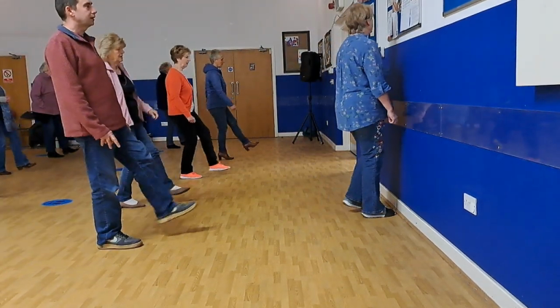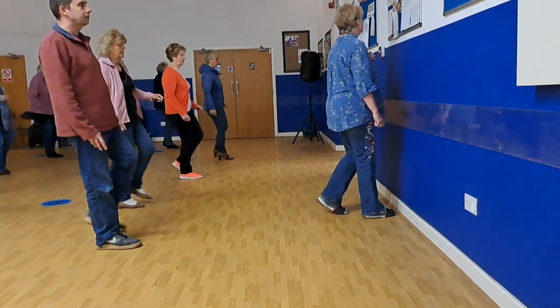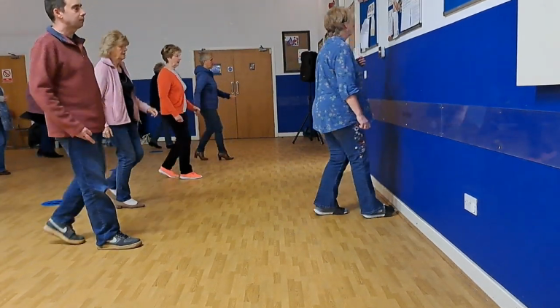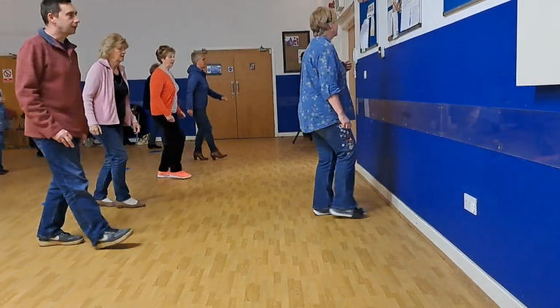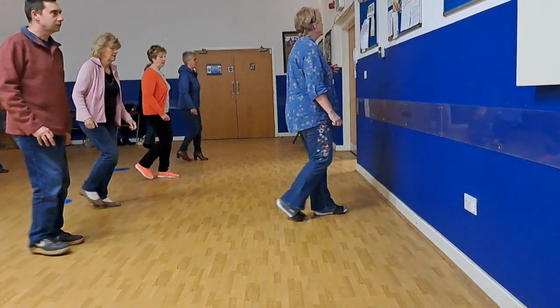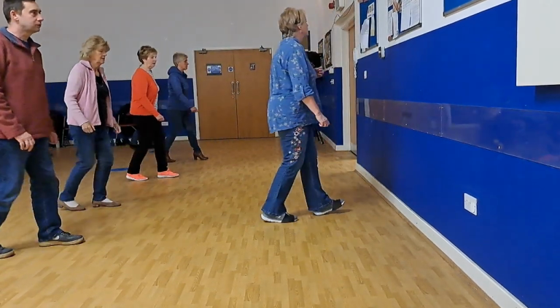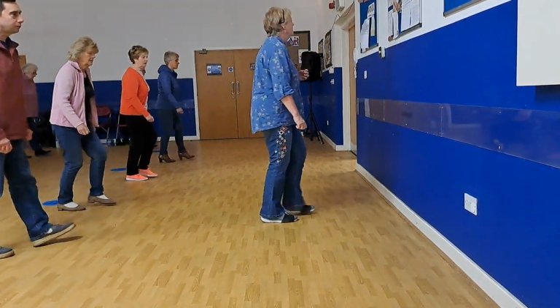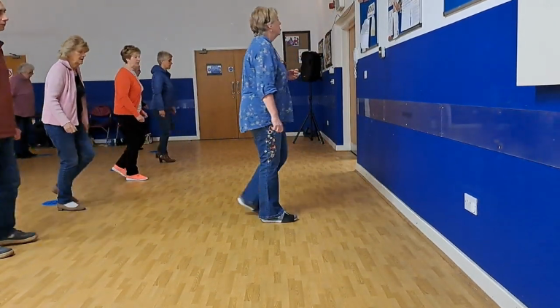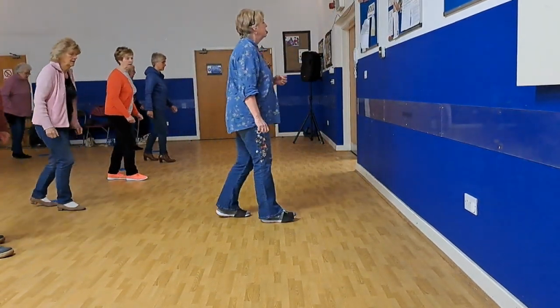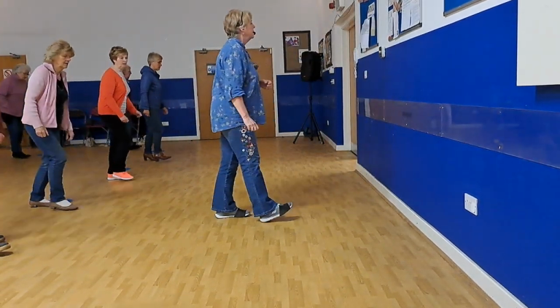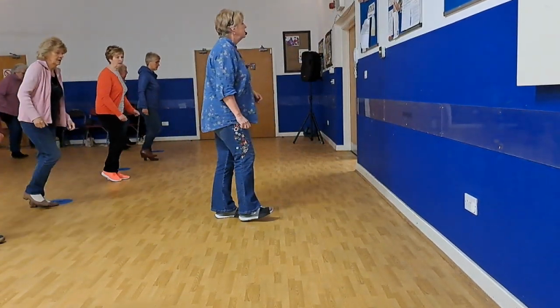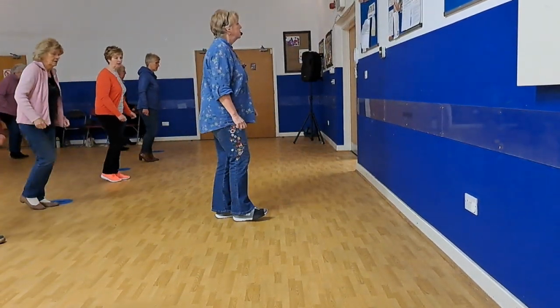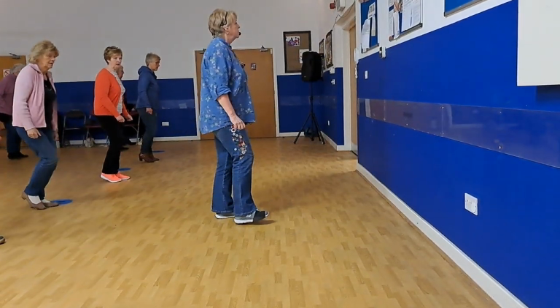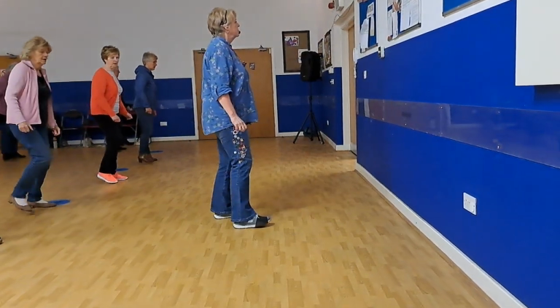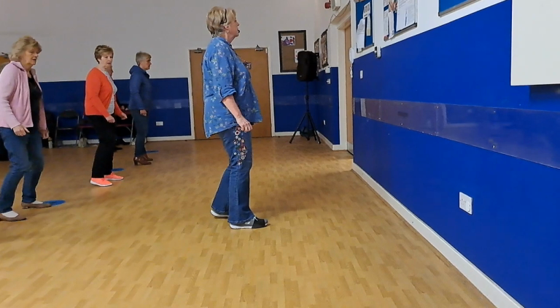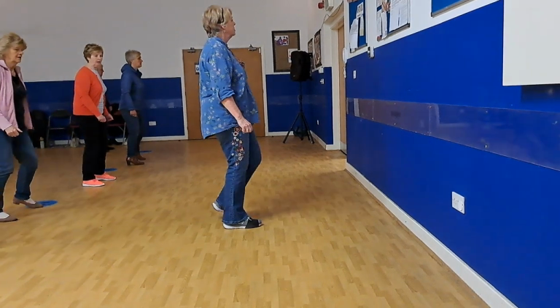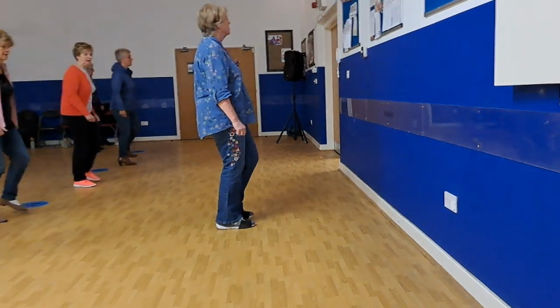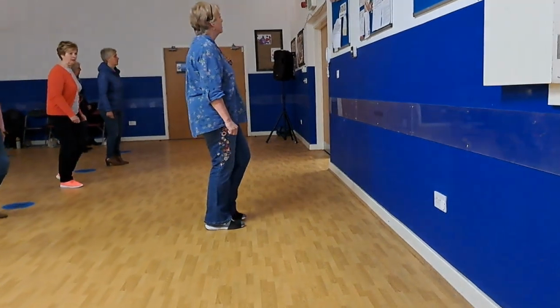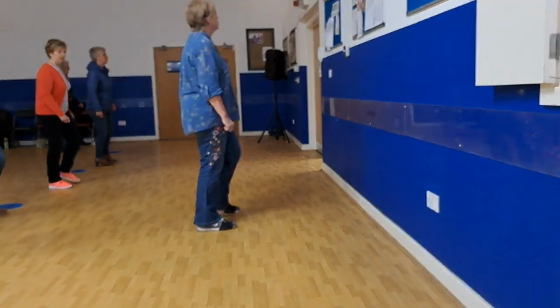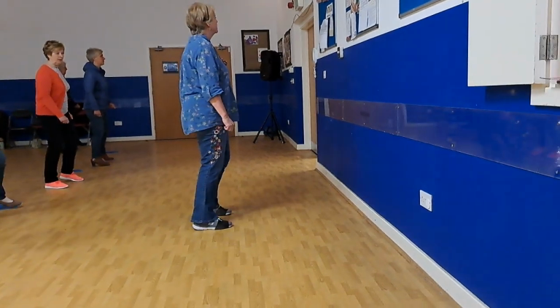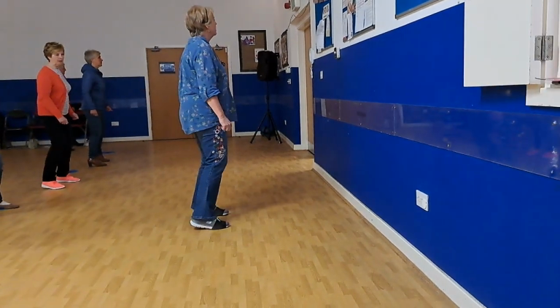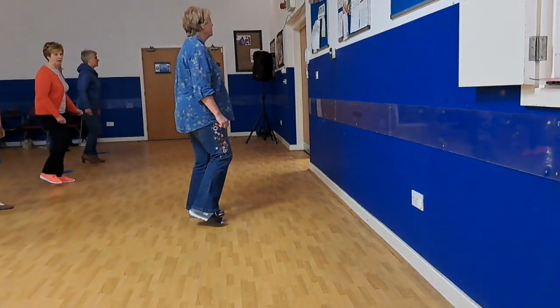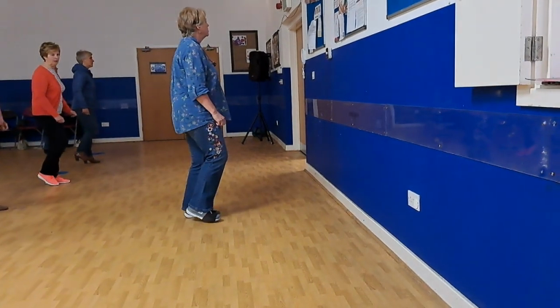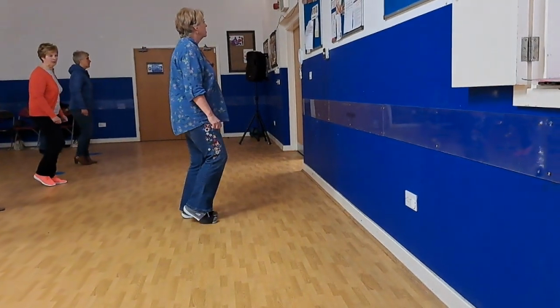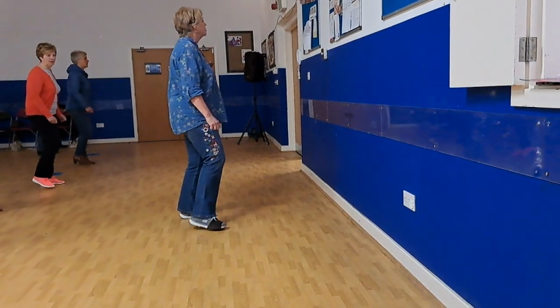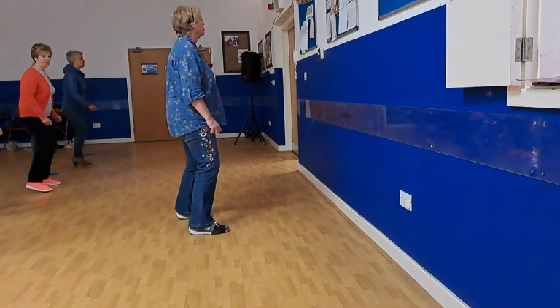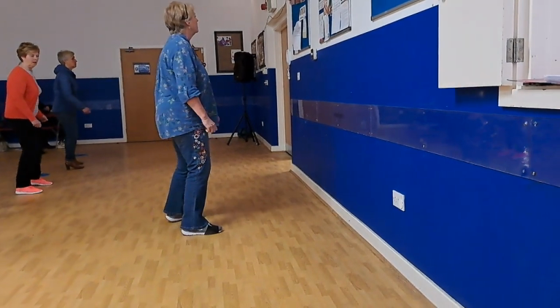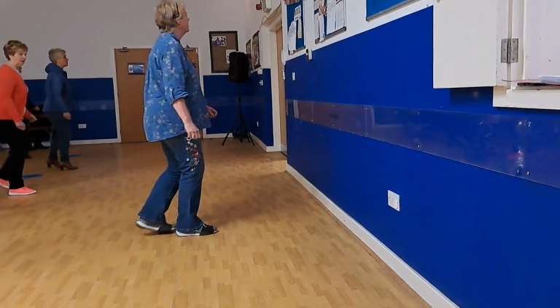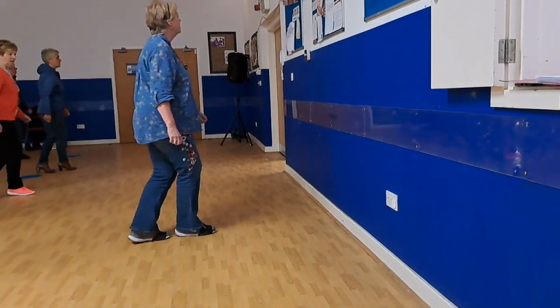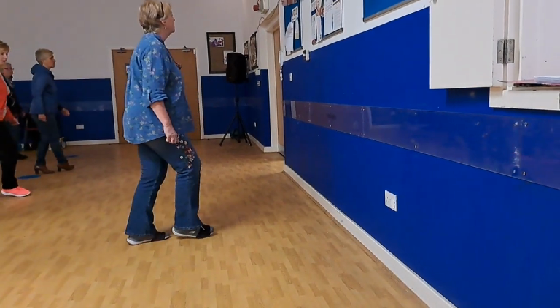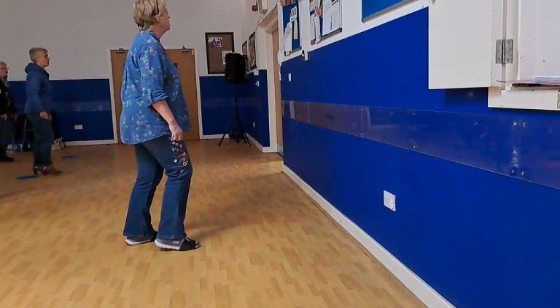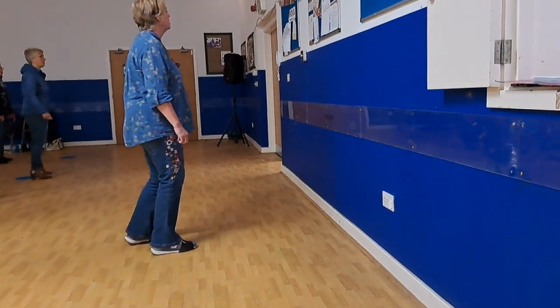Kick them back, two, three, touch, side, touch, side, touch, profile, touch.